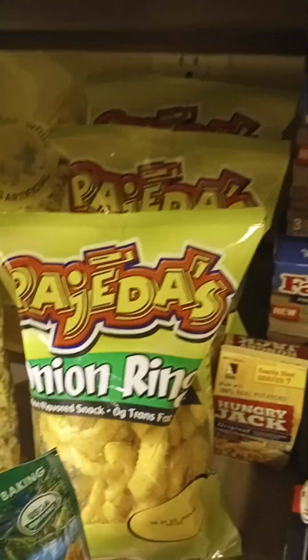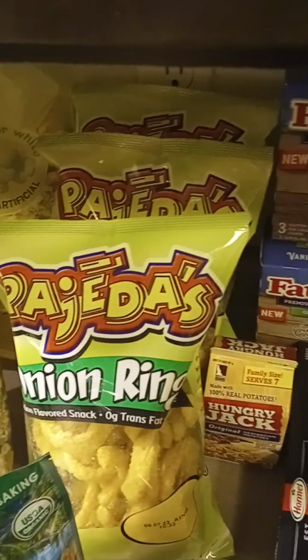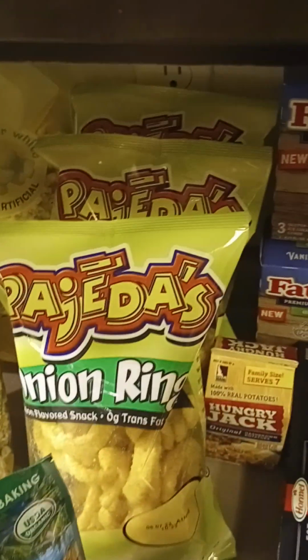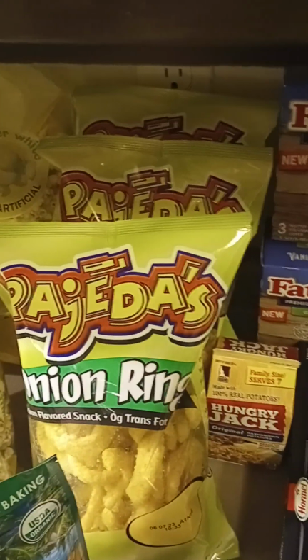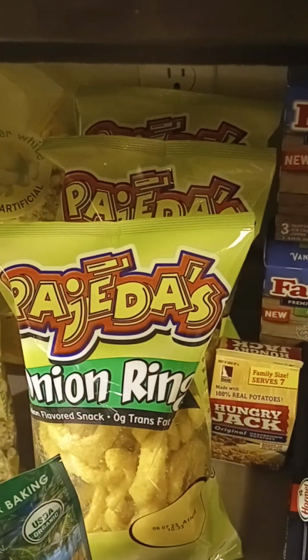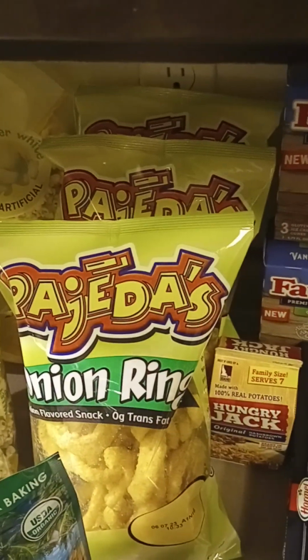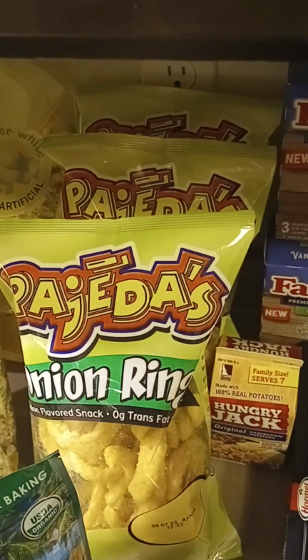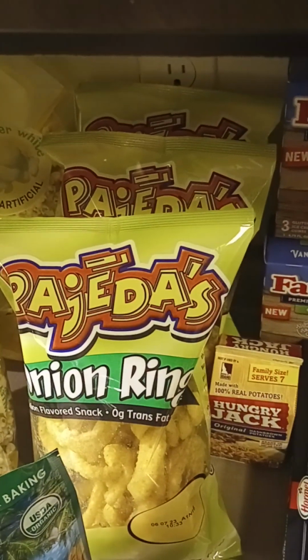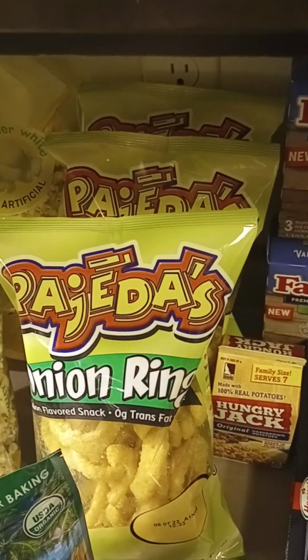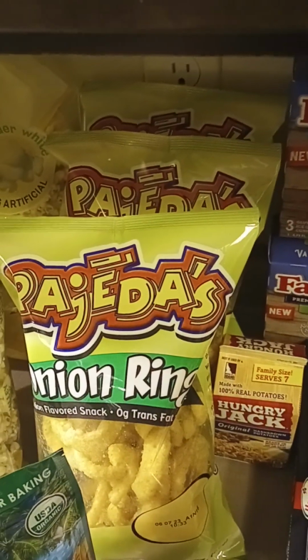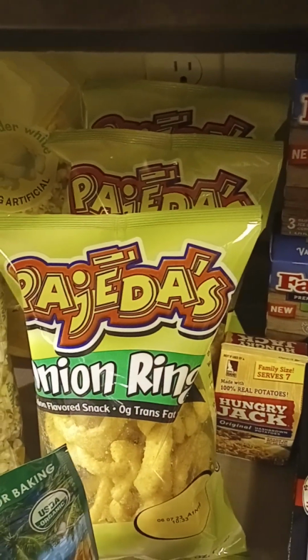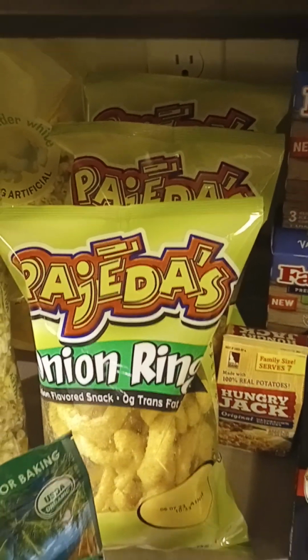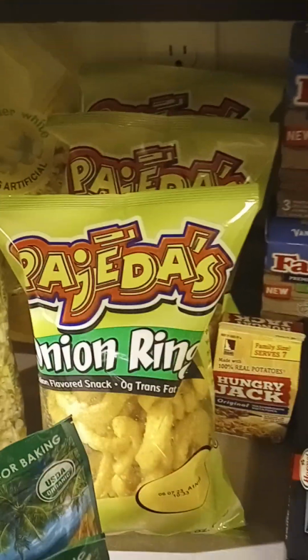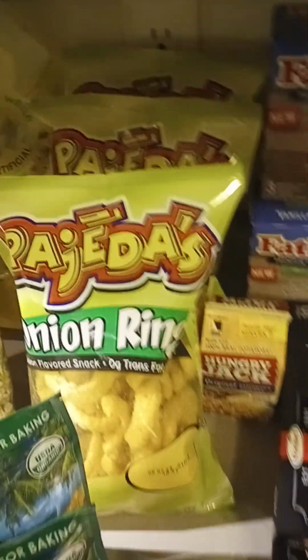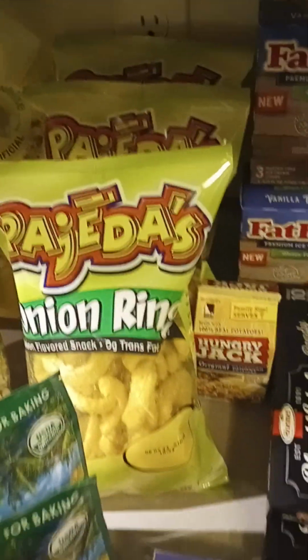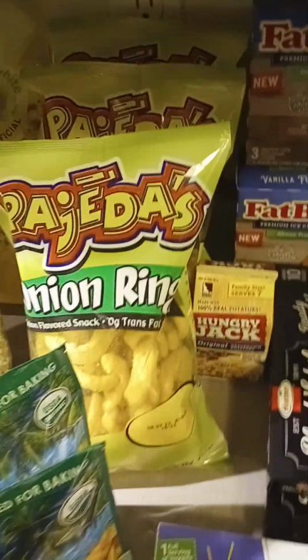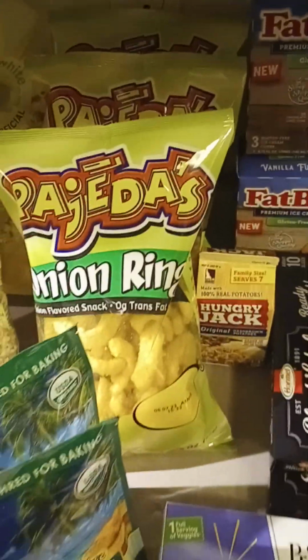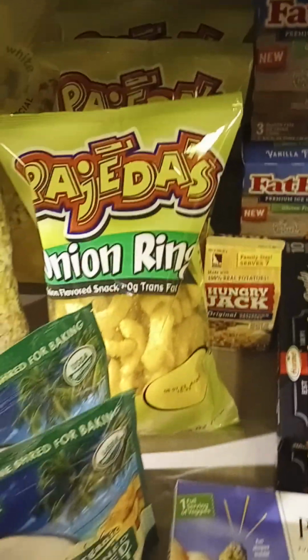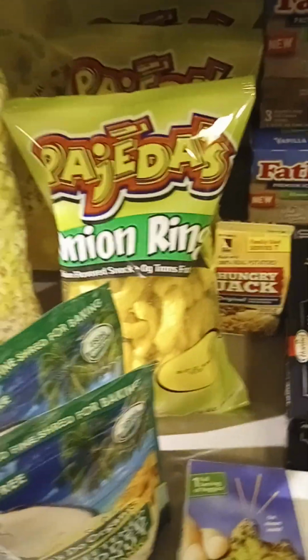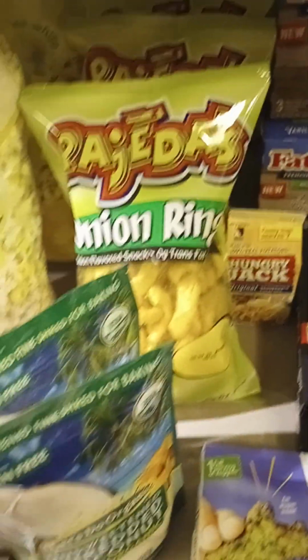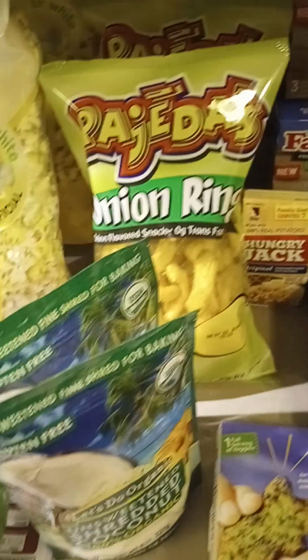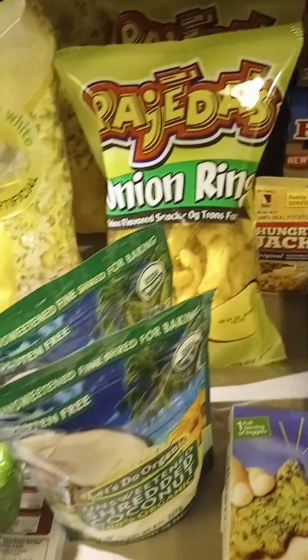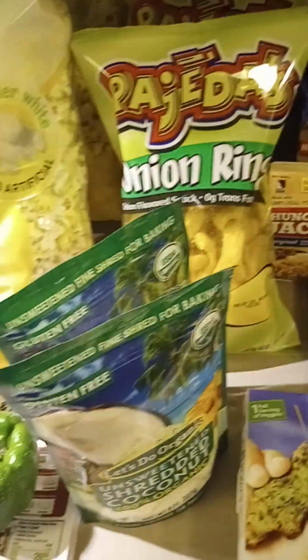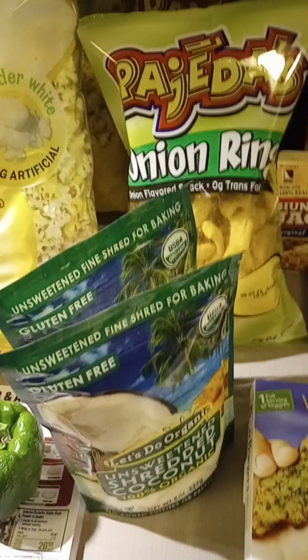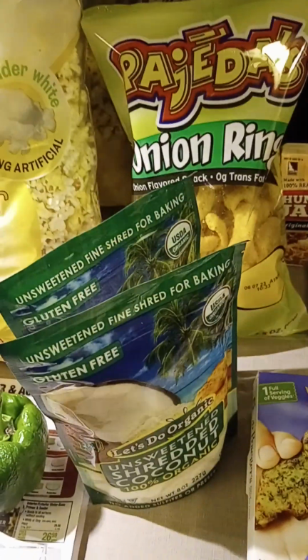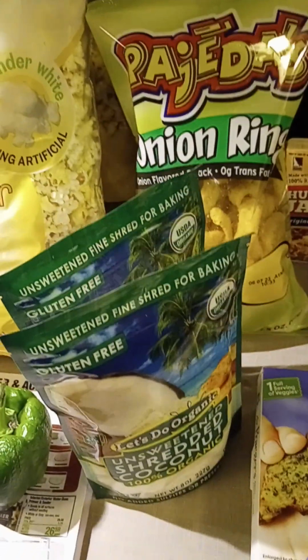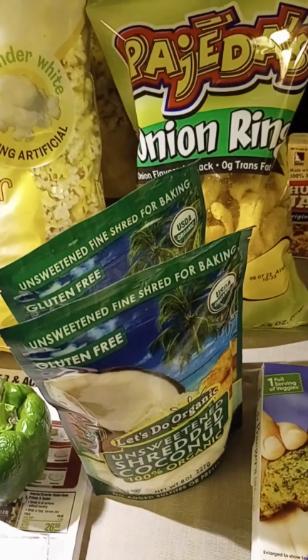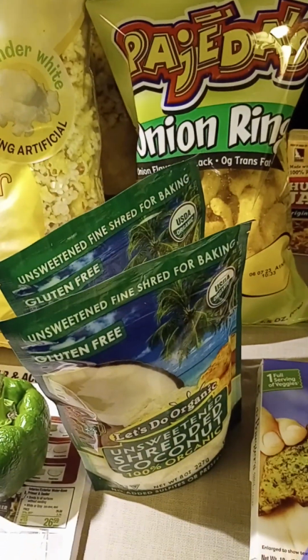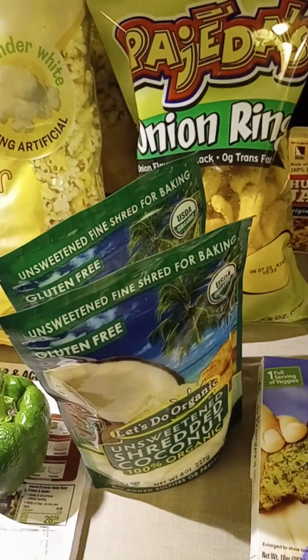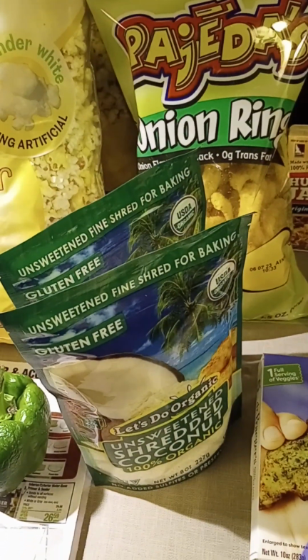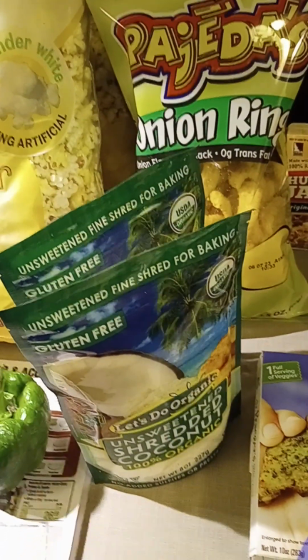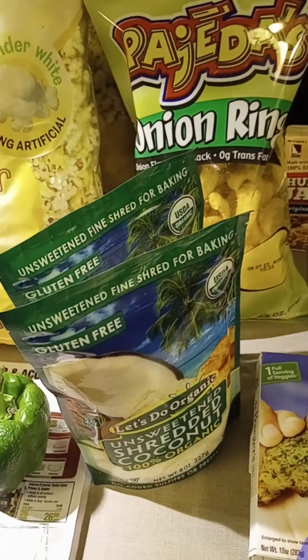Three bags of my onion rings, and then I got two more of the shredded coconut.